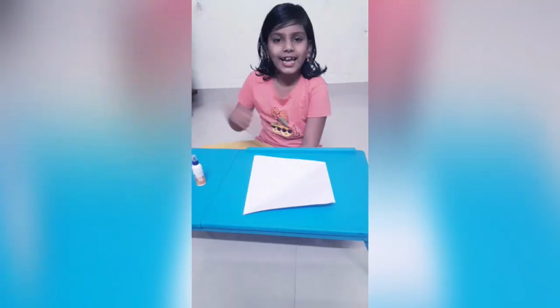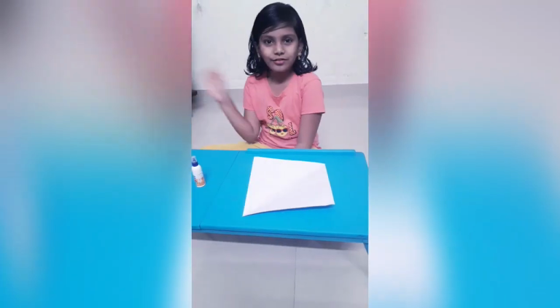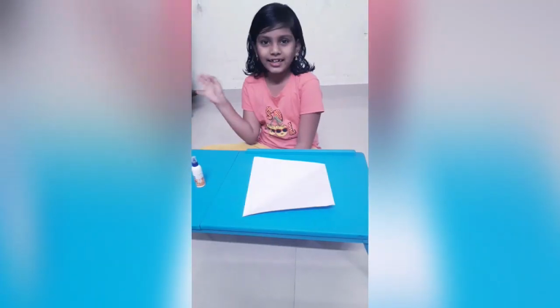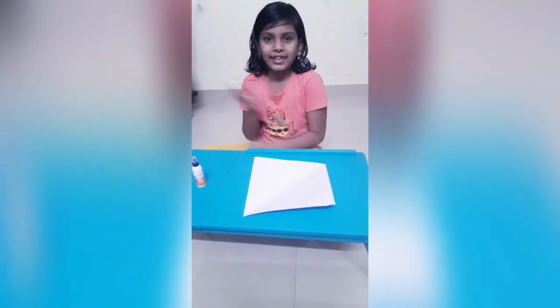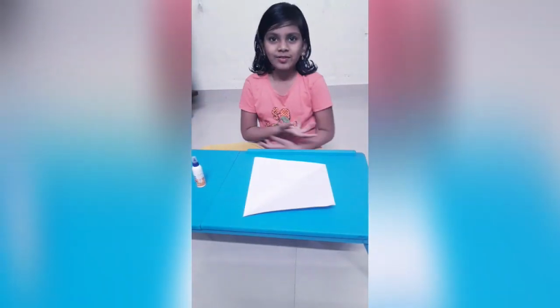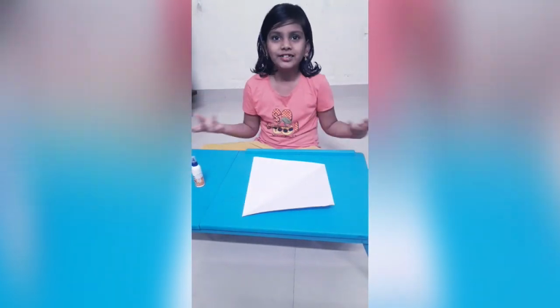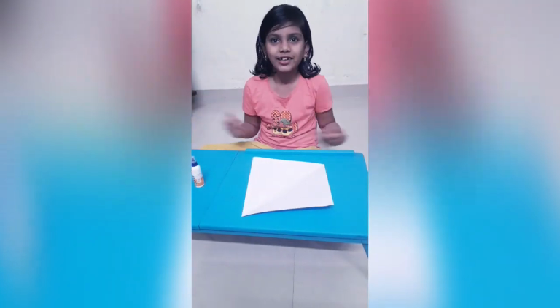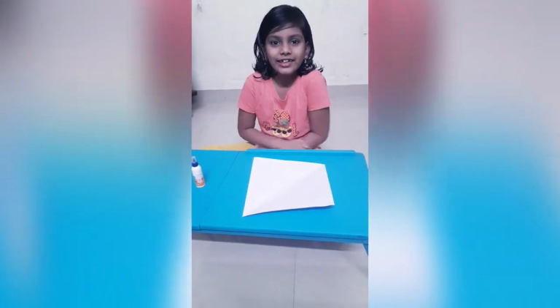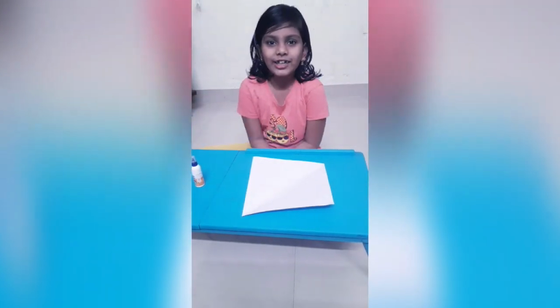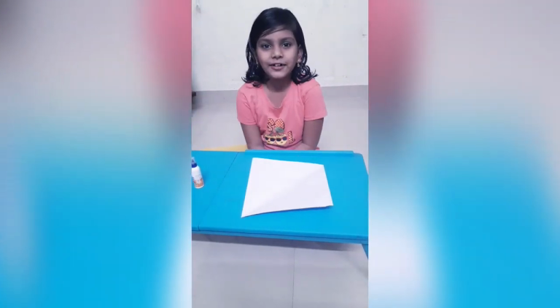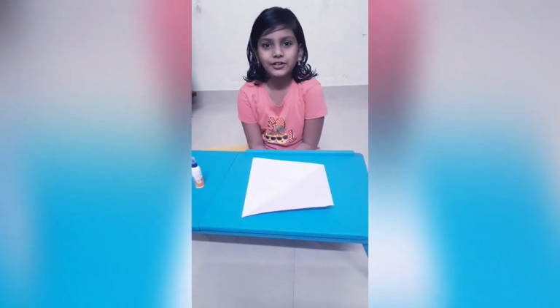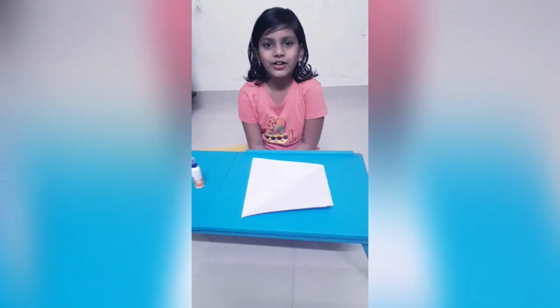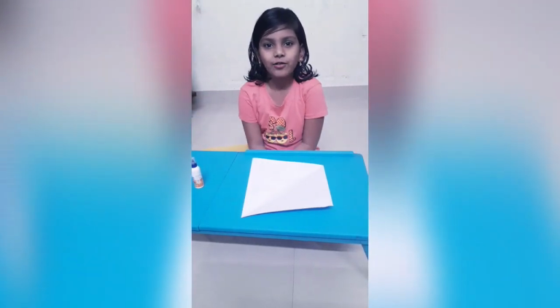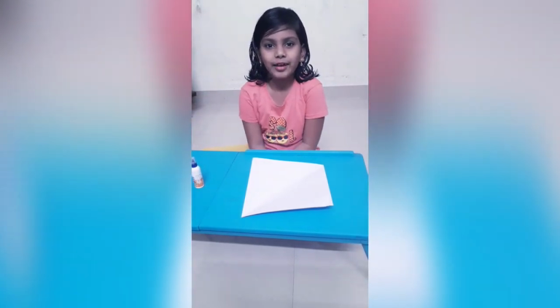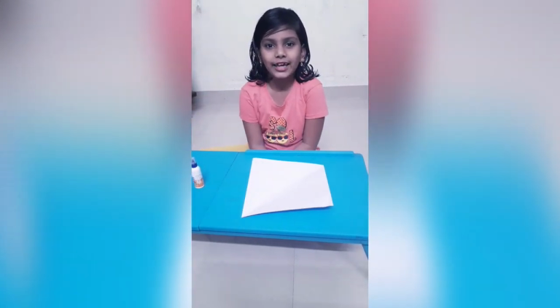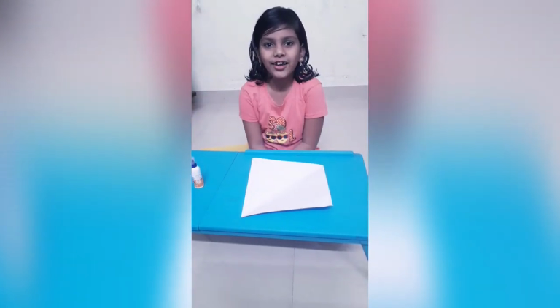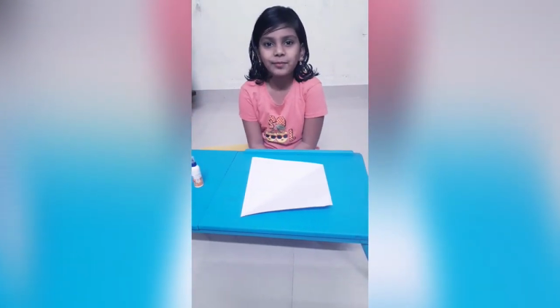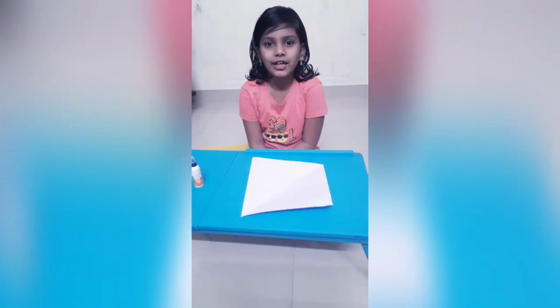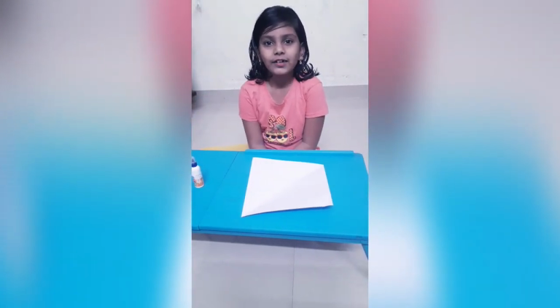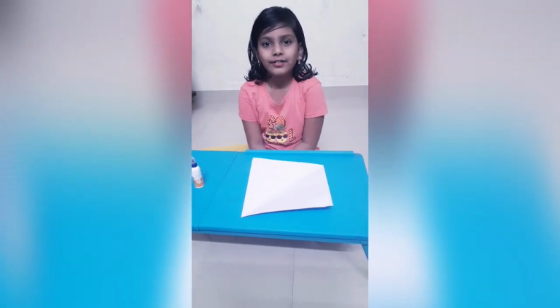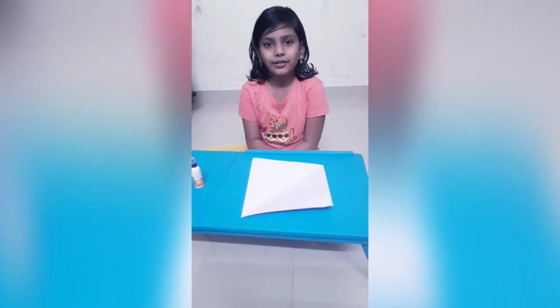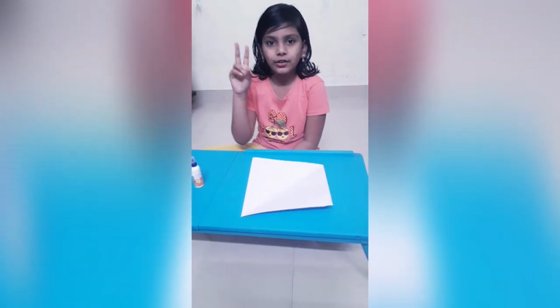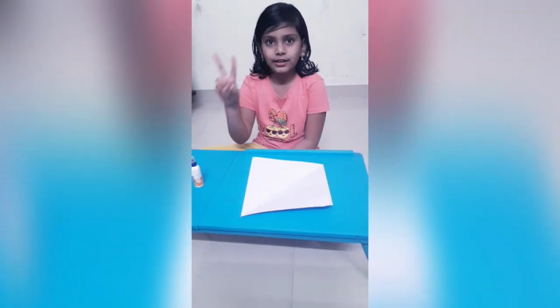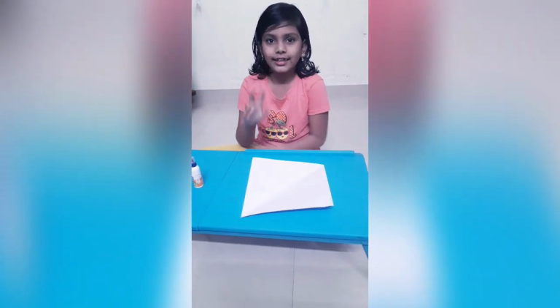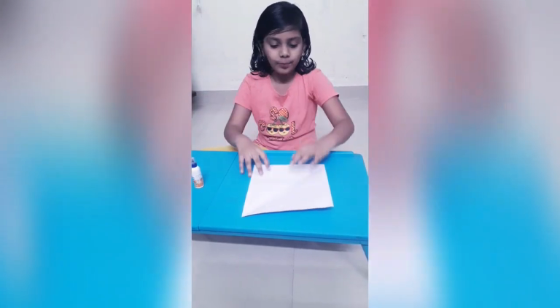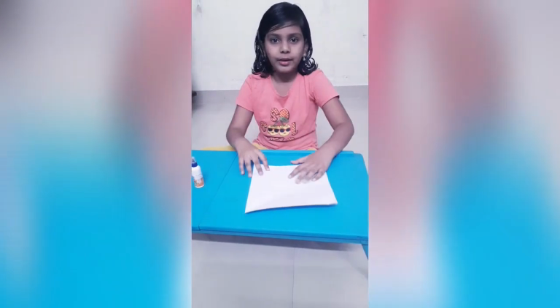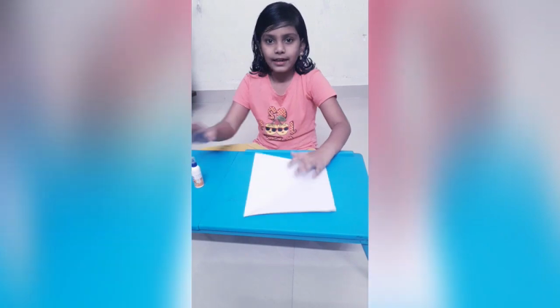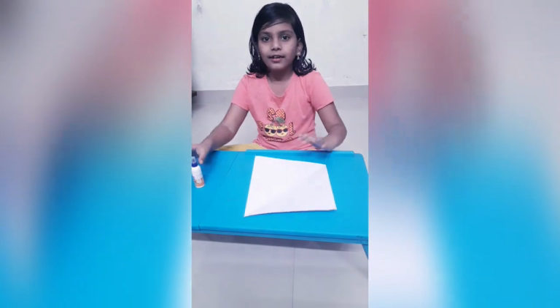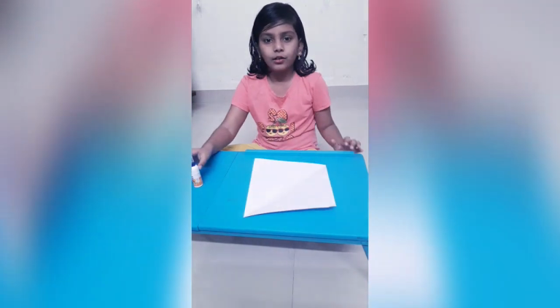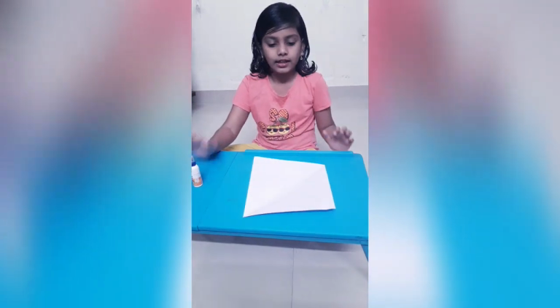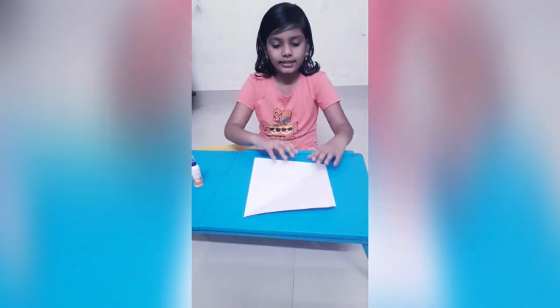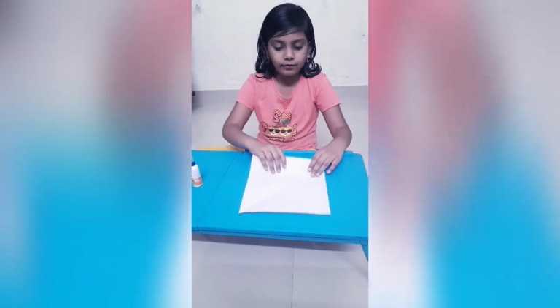Hello friends, welcome to Amulstv. Today I am going to show you how to make a unicorn purse. For that we need only two things: paper and glue. Let's start.